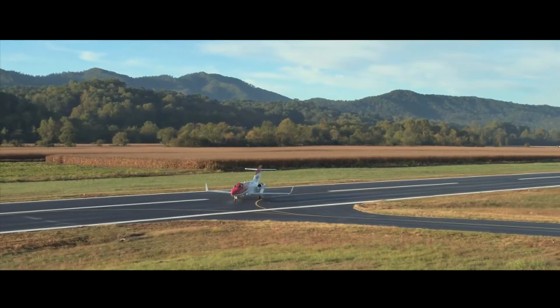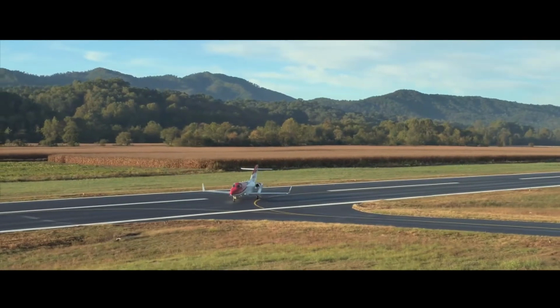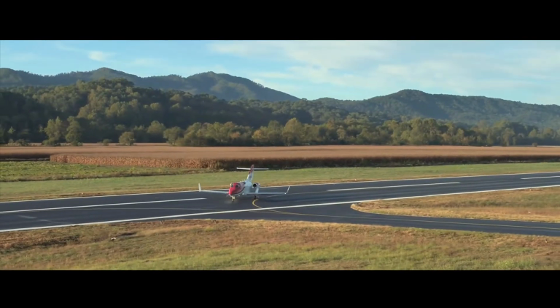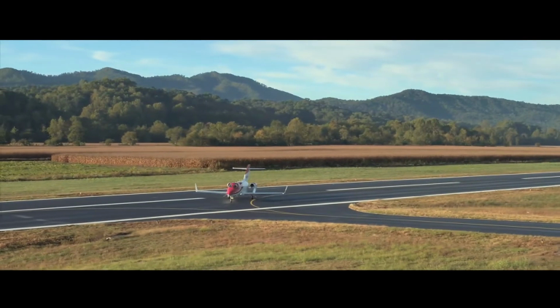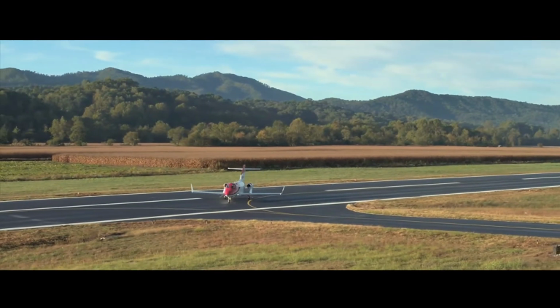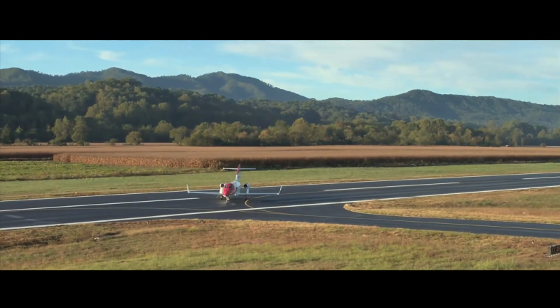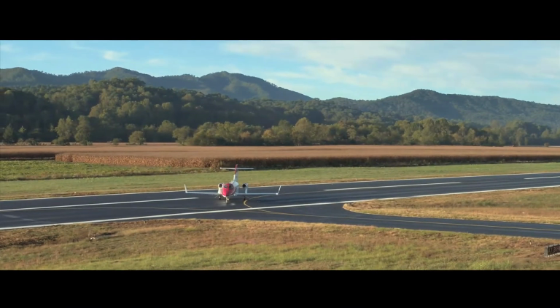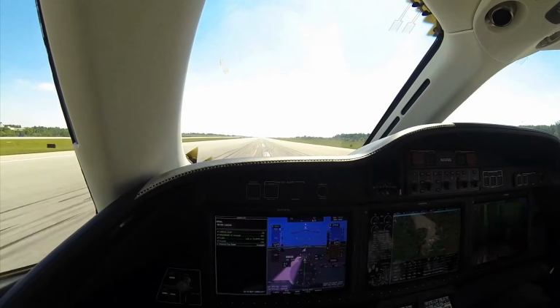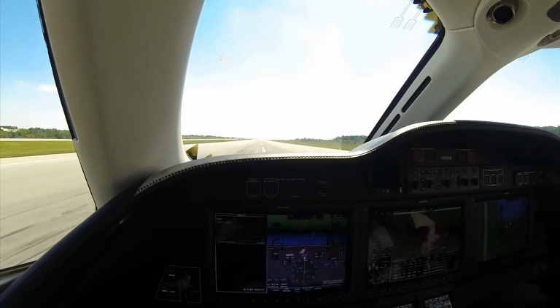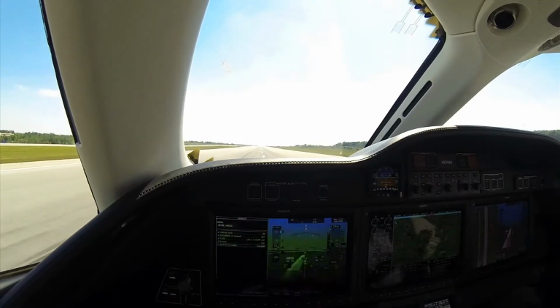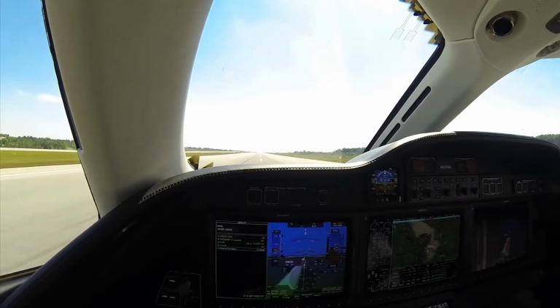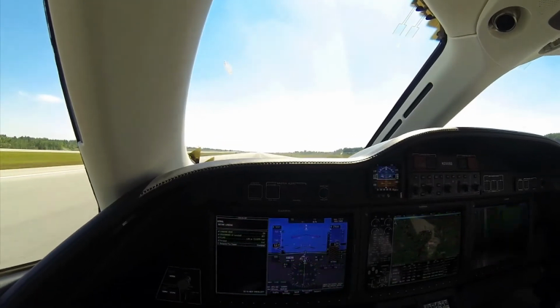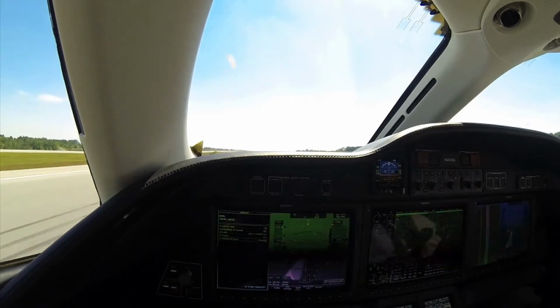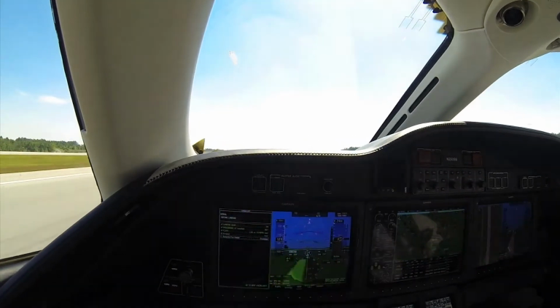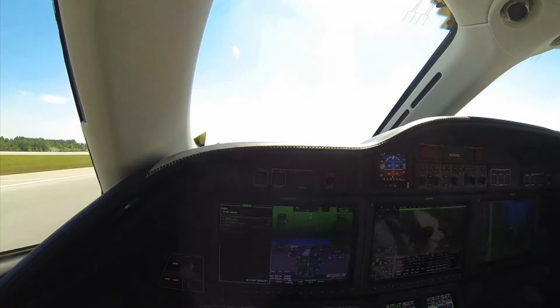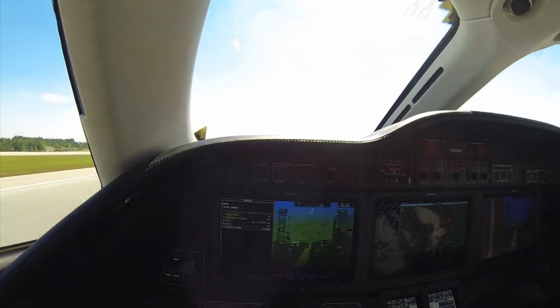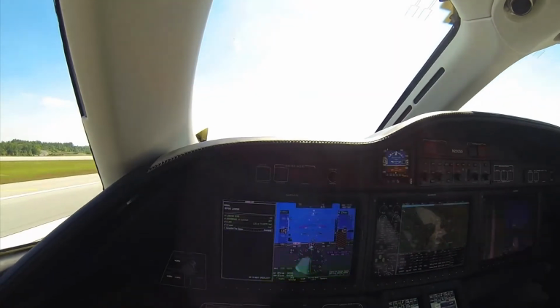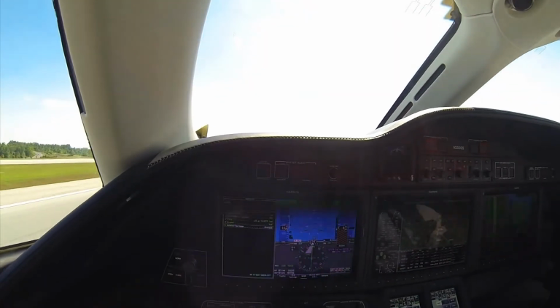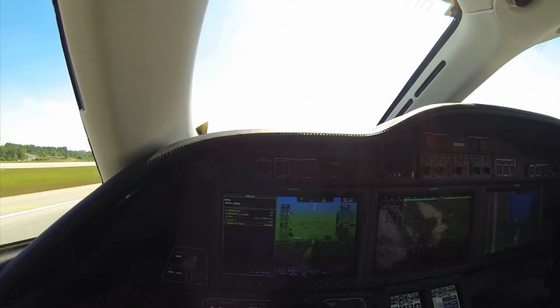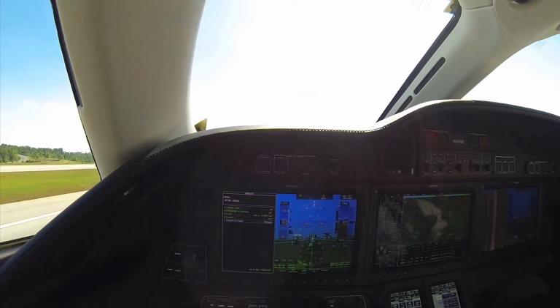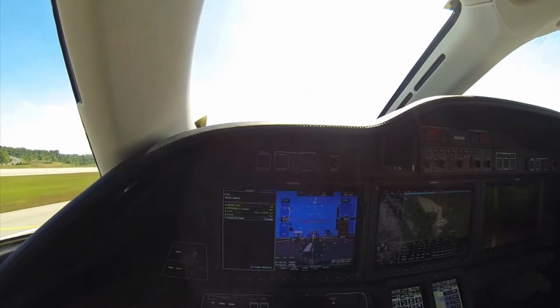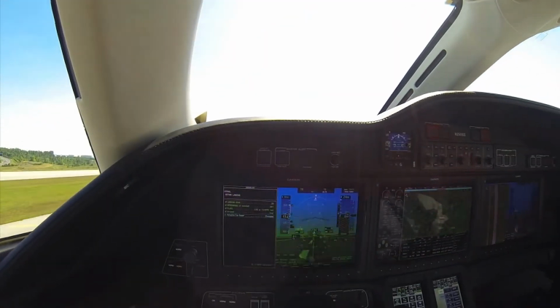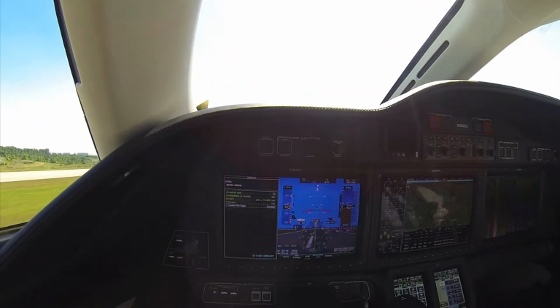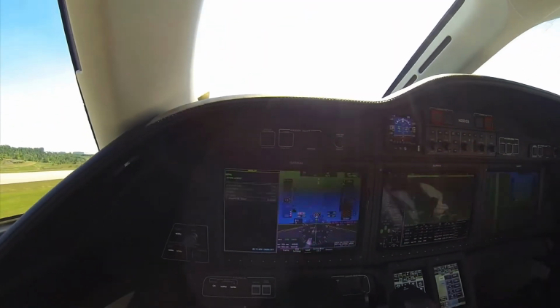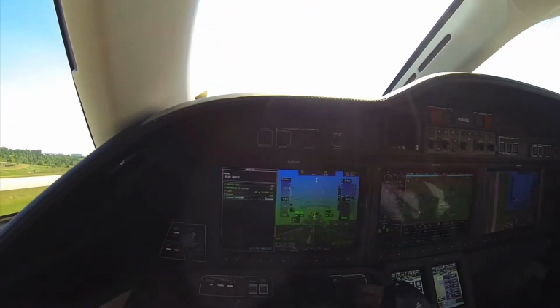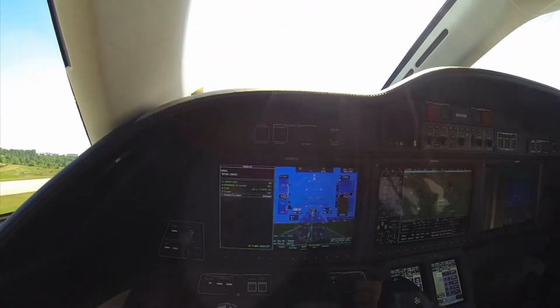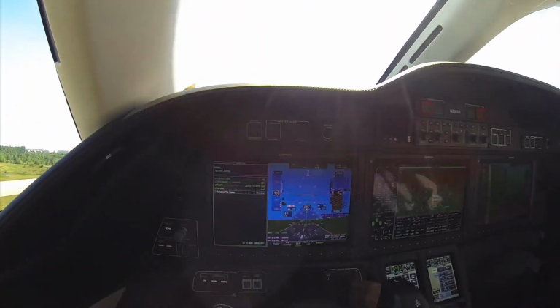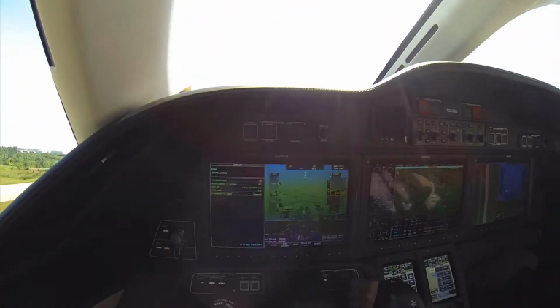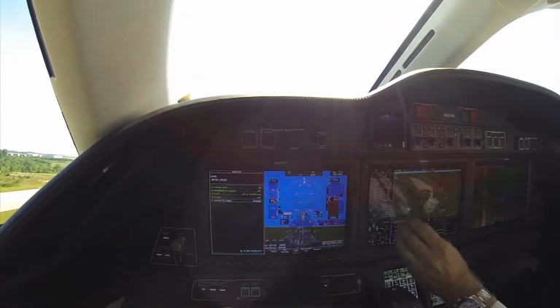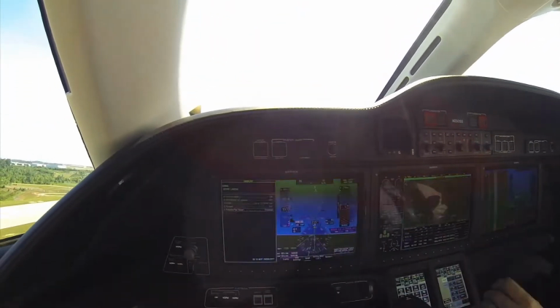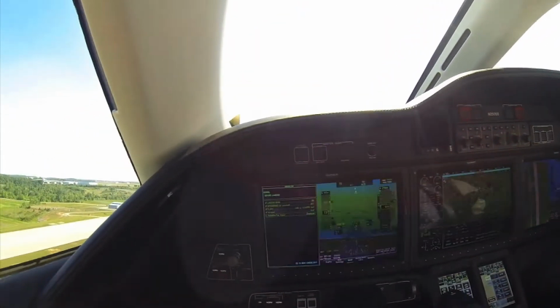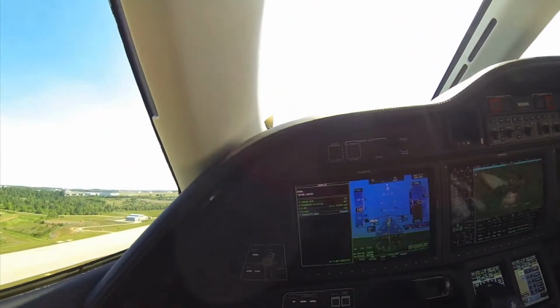On climb out, the airplane will do 3,990 feet per minute, and it takes approximately 26 minutes to reach flight level 430.